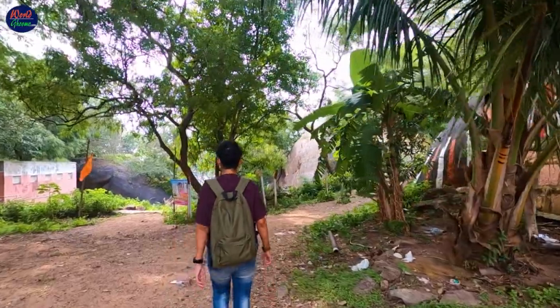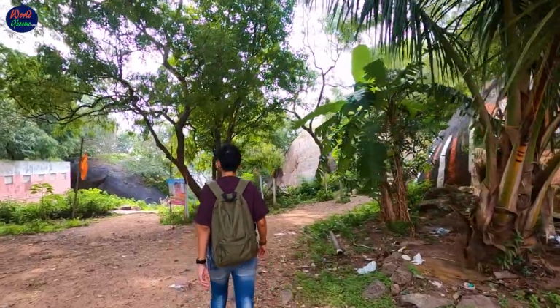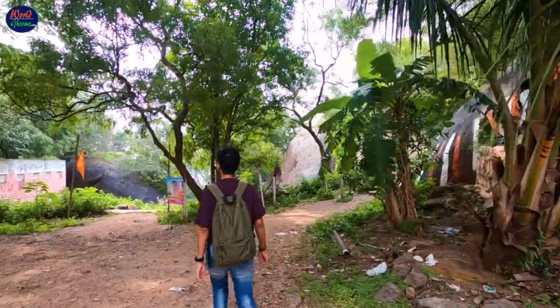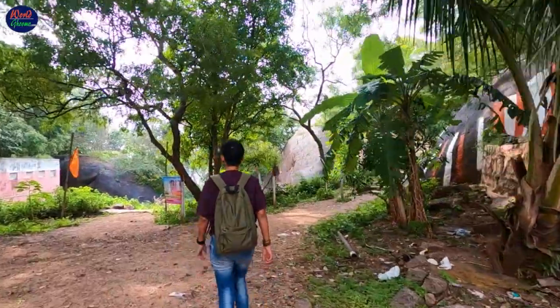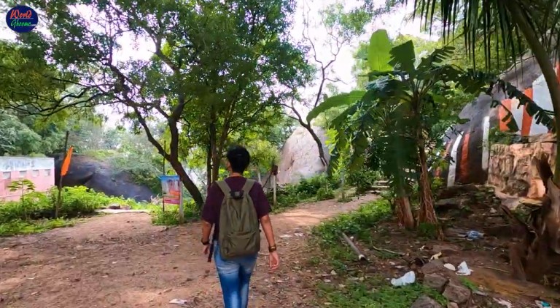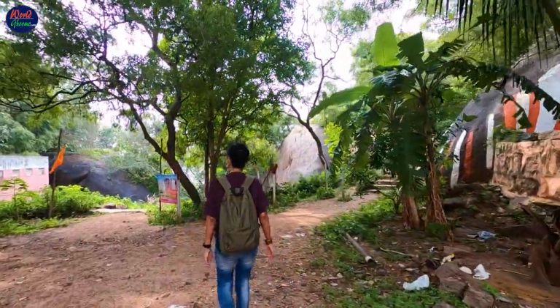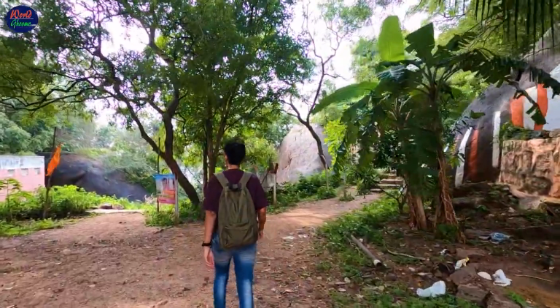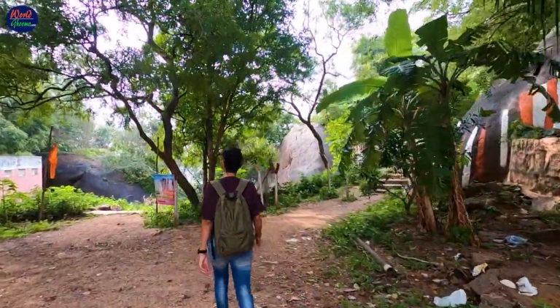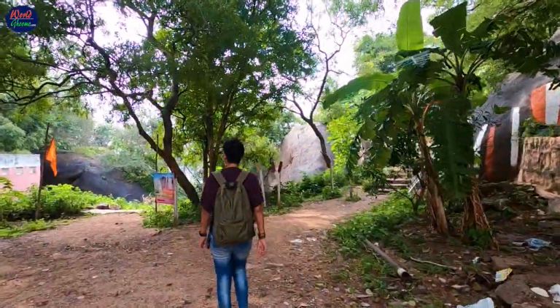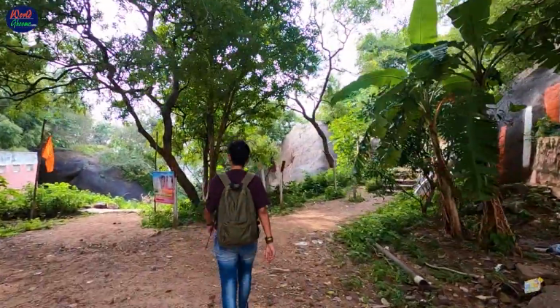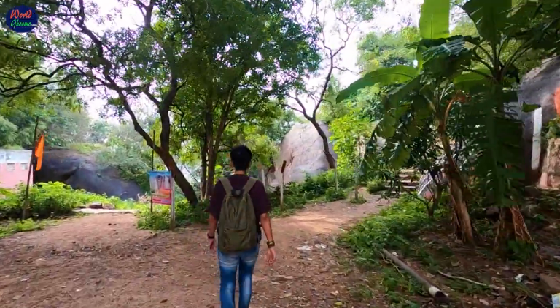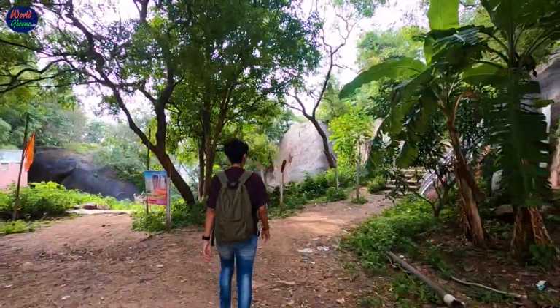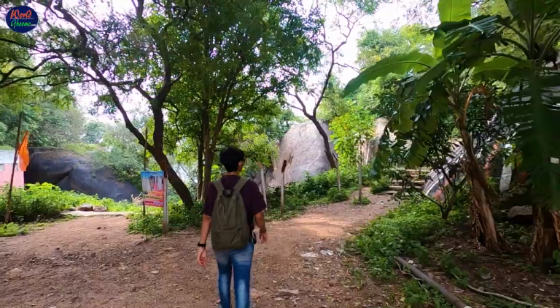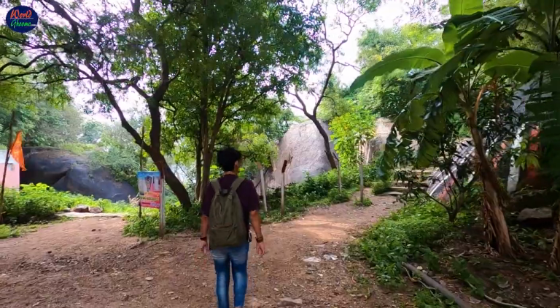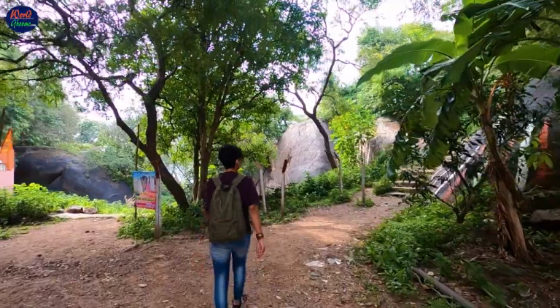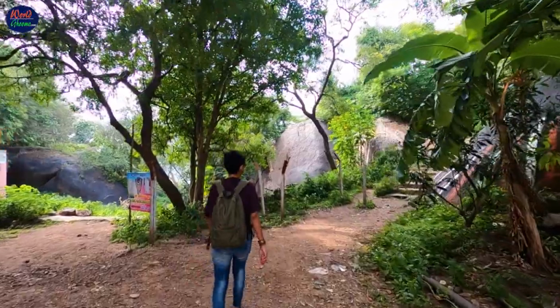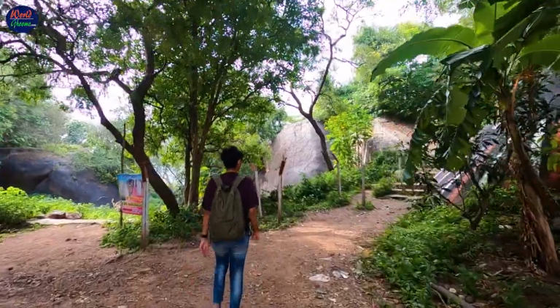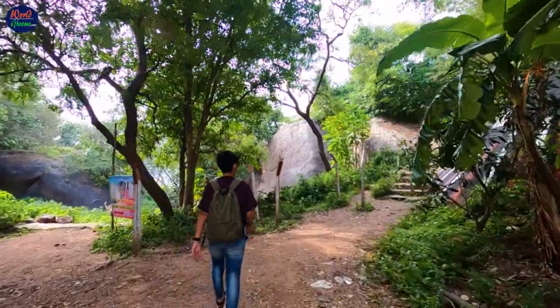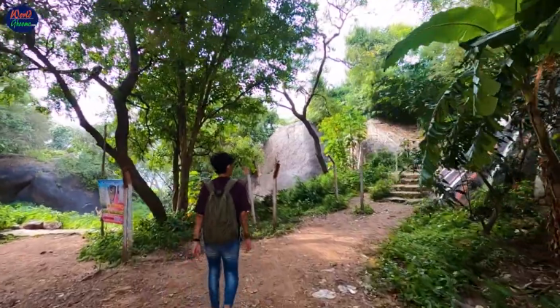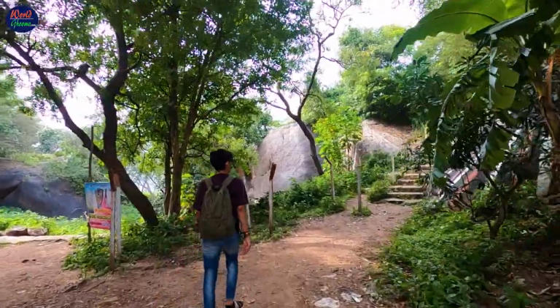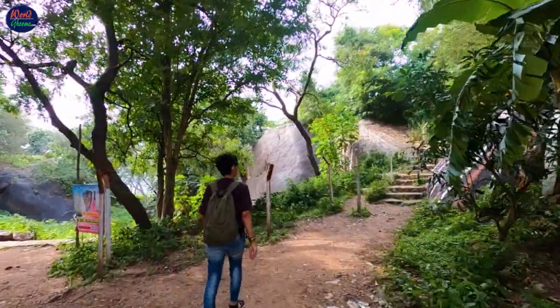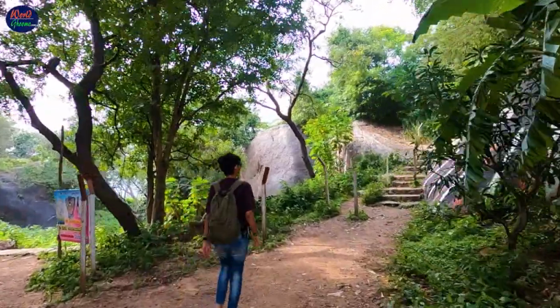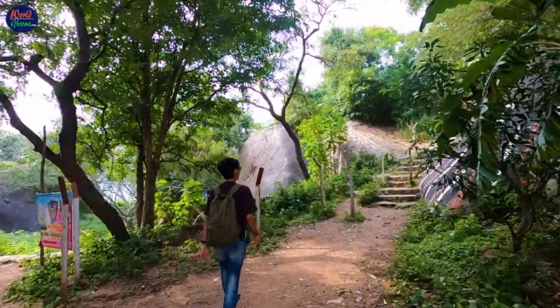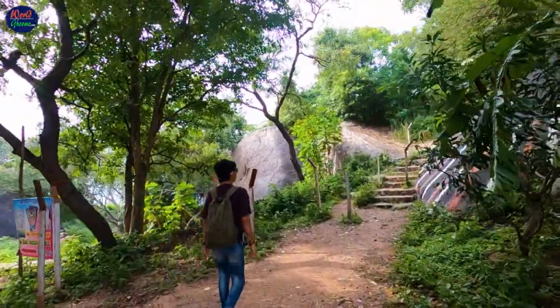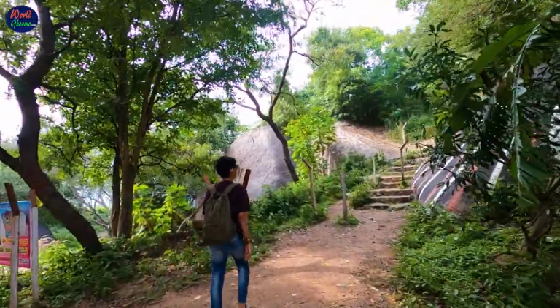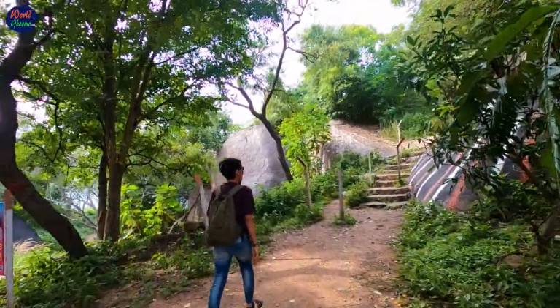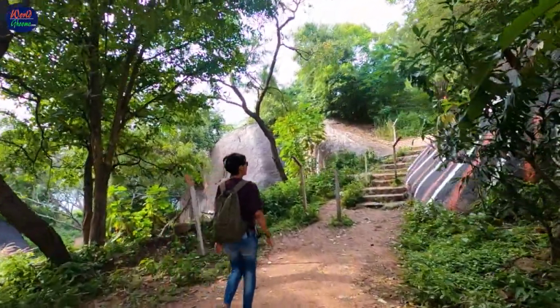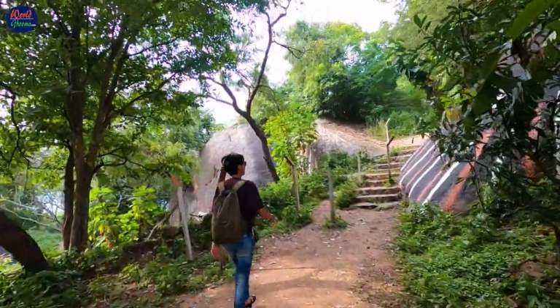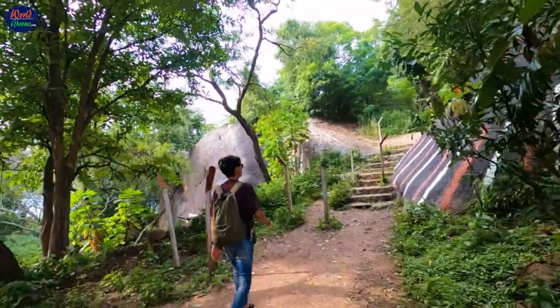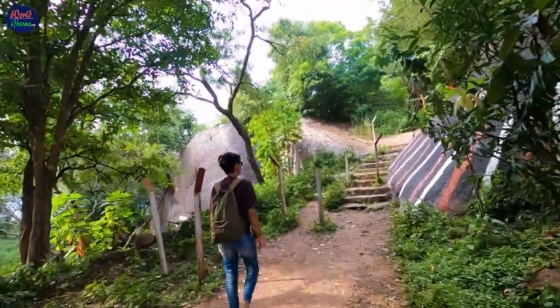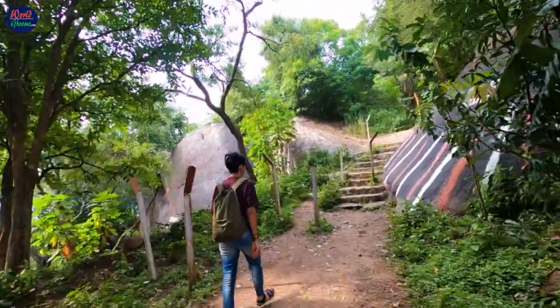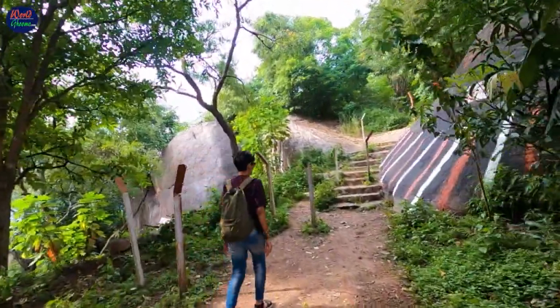Both the temples were closed when we reached, so we couldn't do the darshan. We just bowed and headed towards the summit.